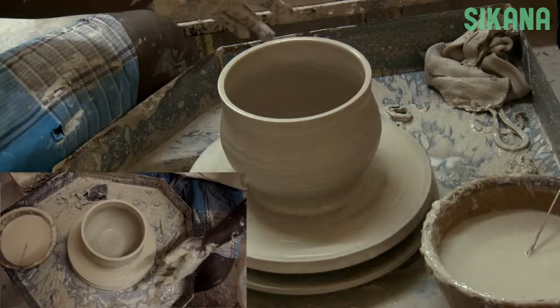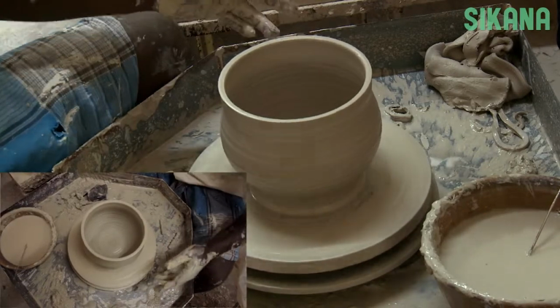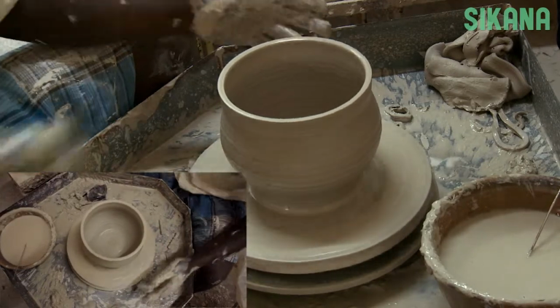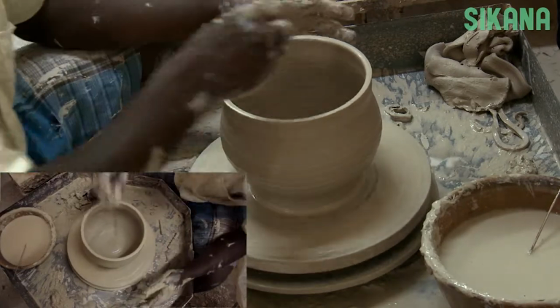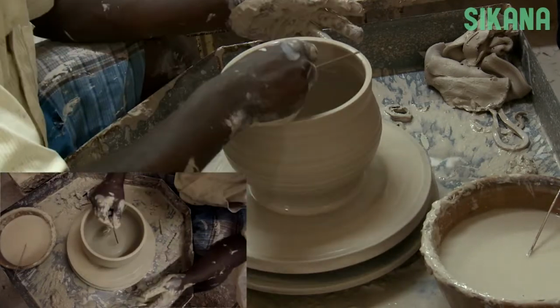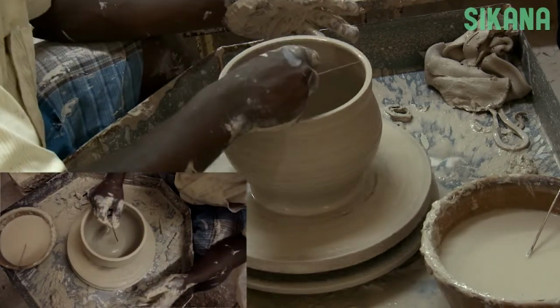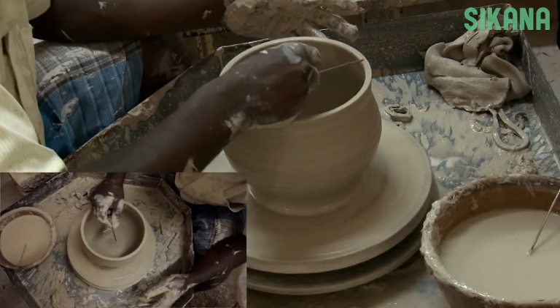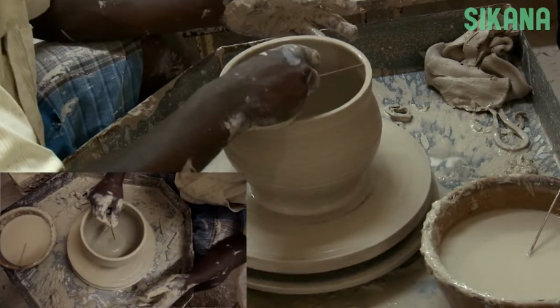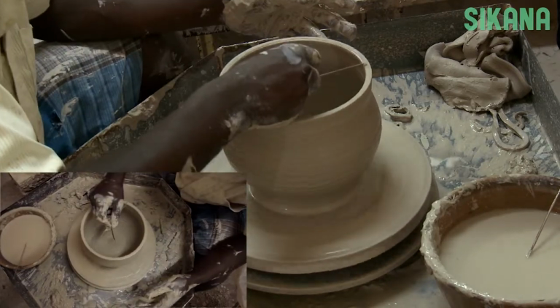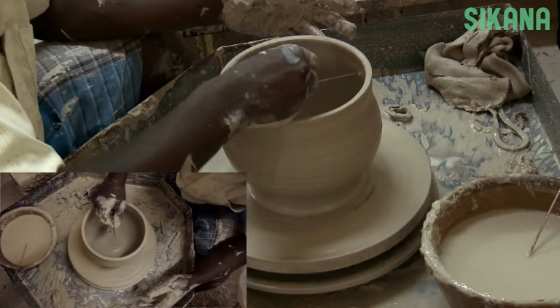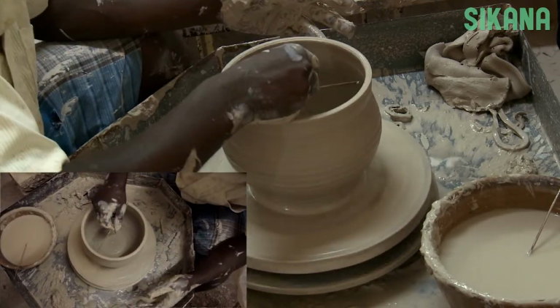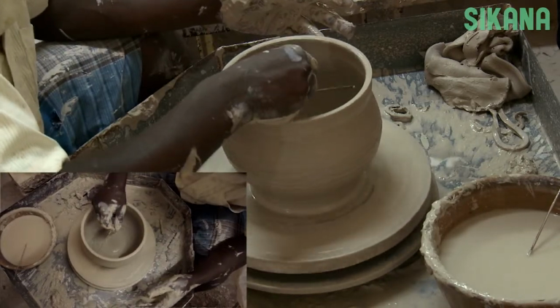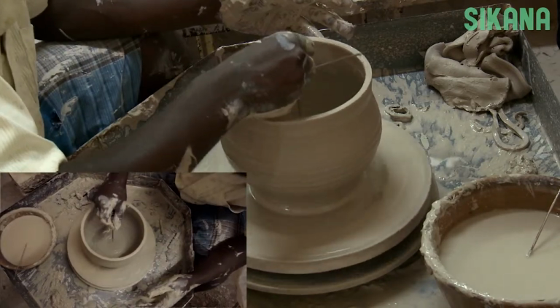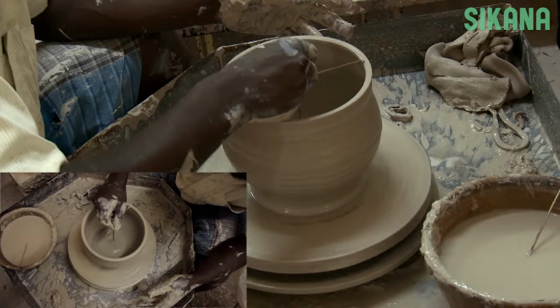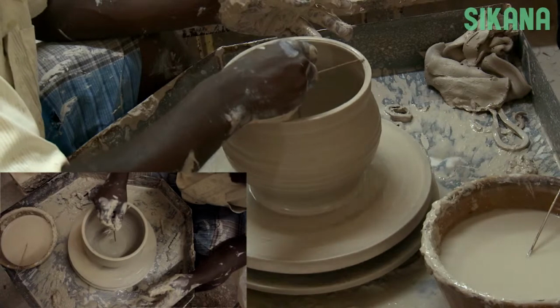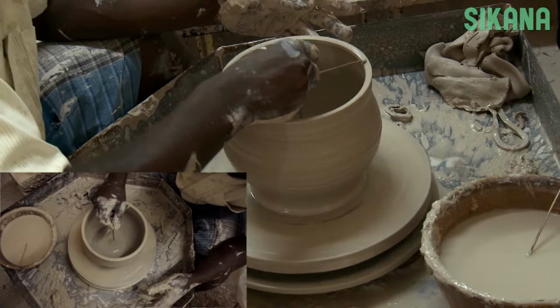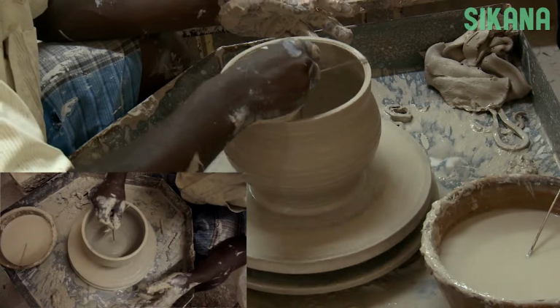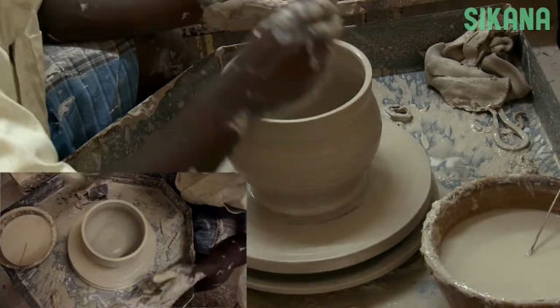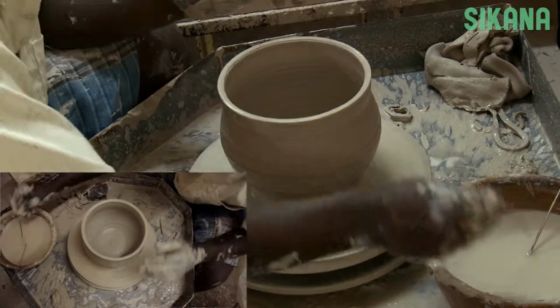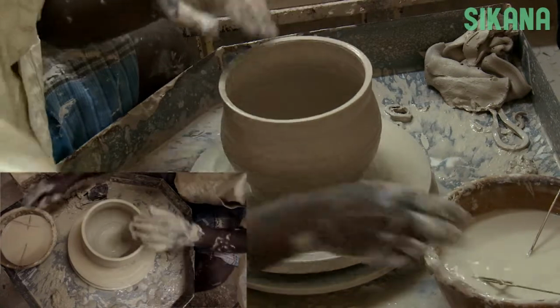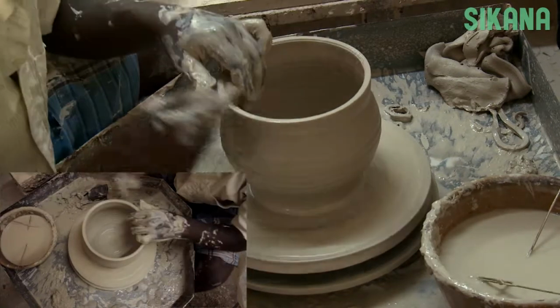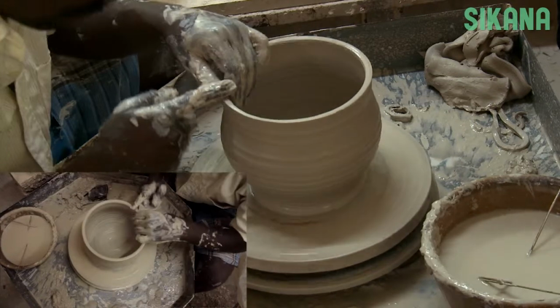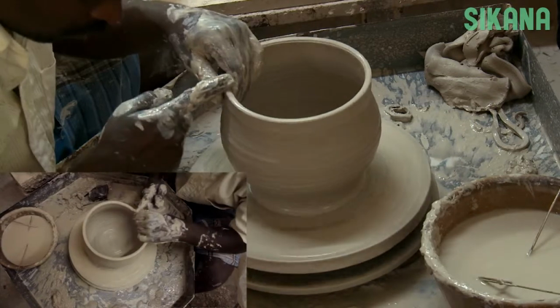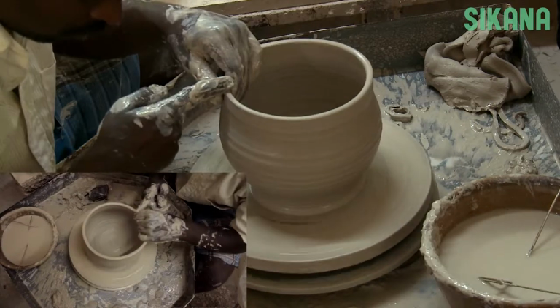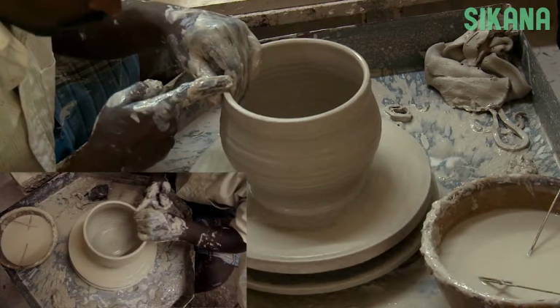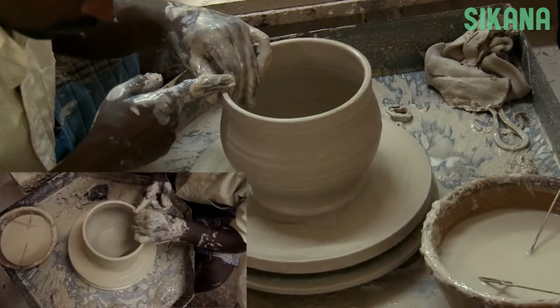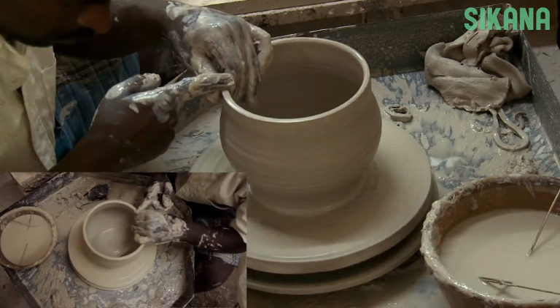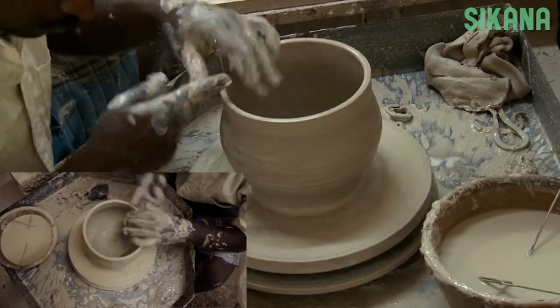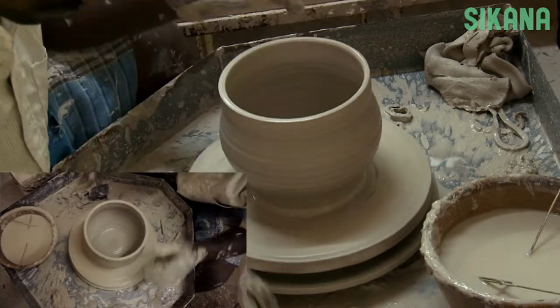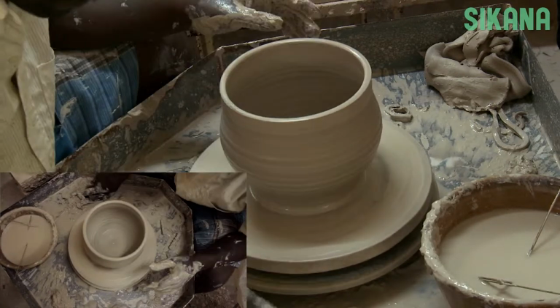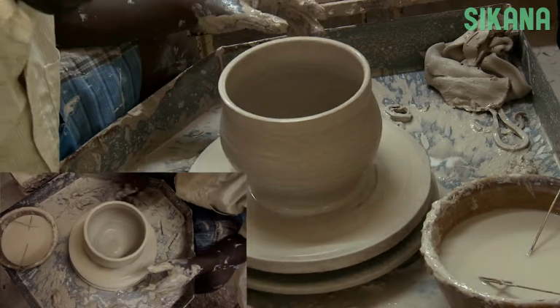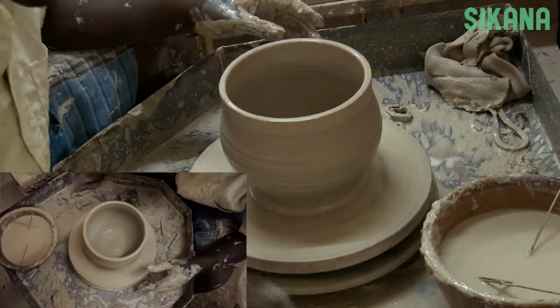Then, if you want to create a specific shape of vase or a series like we did here, you can measure it.